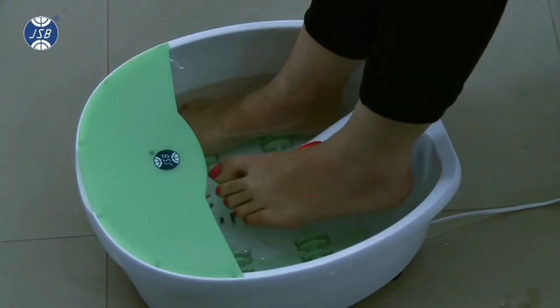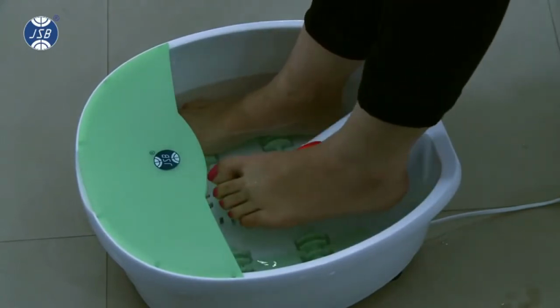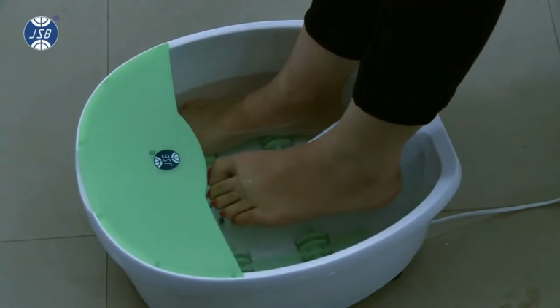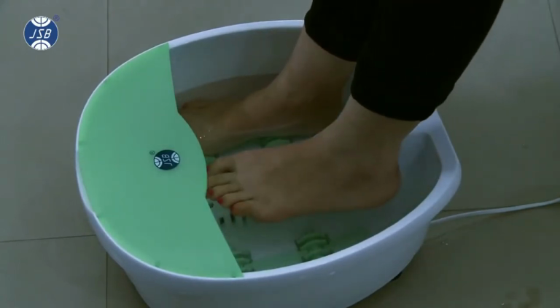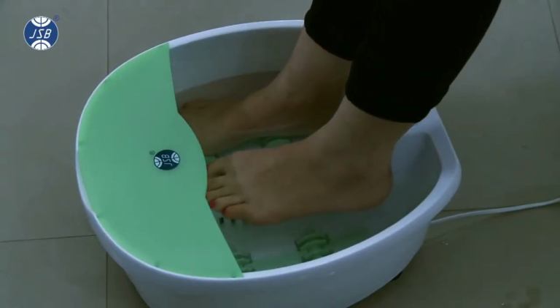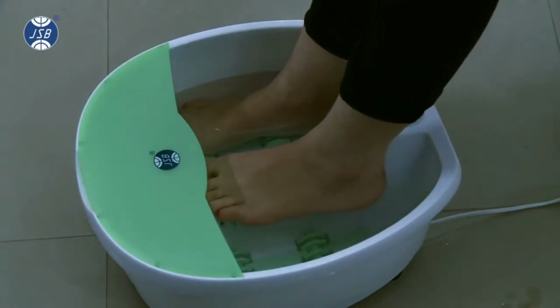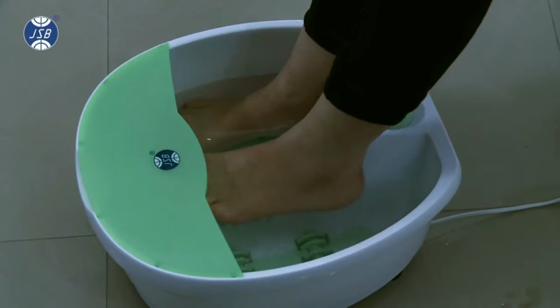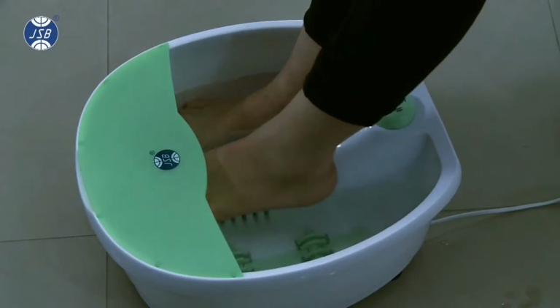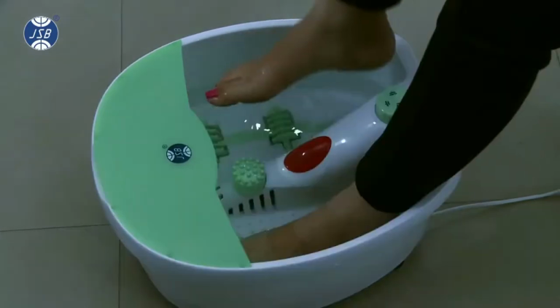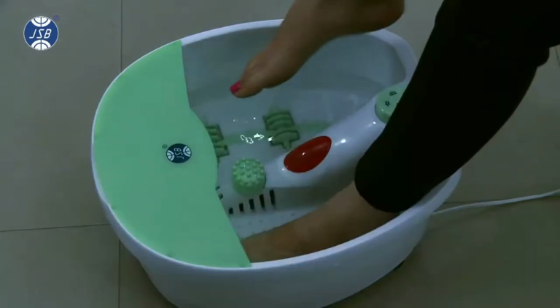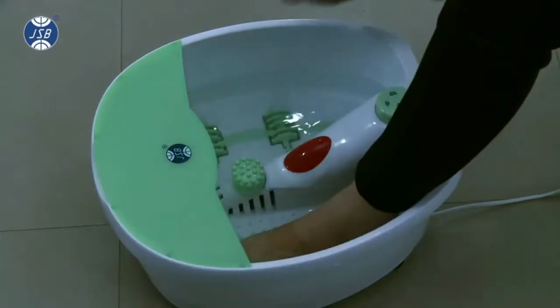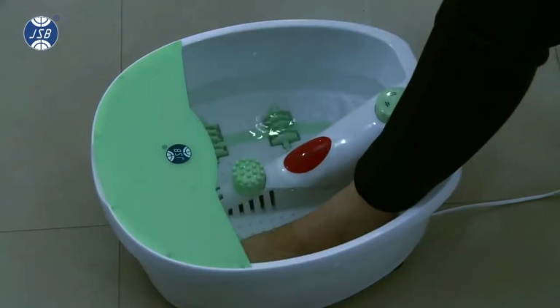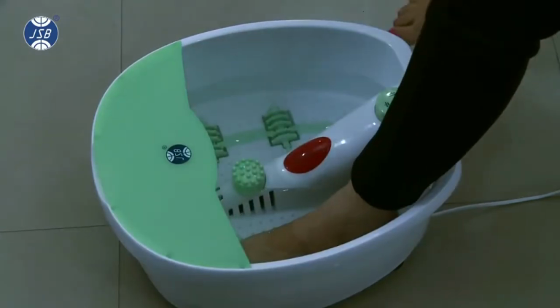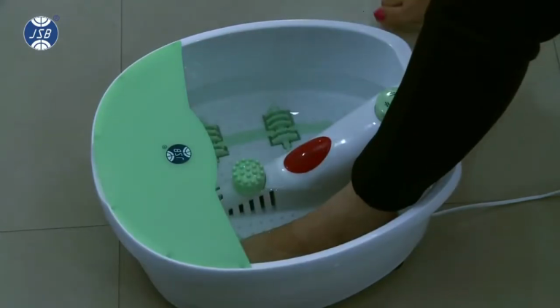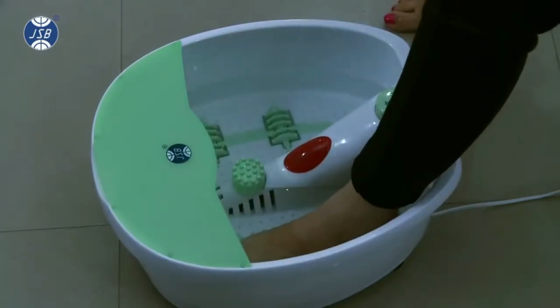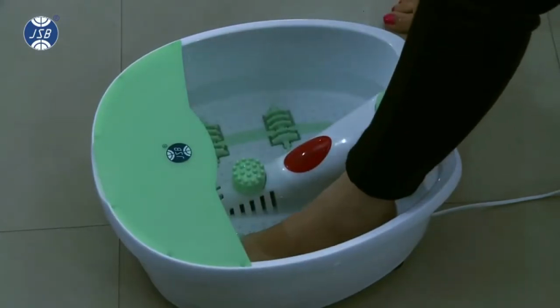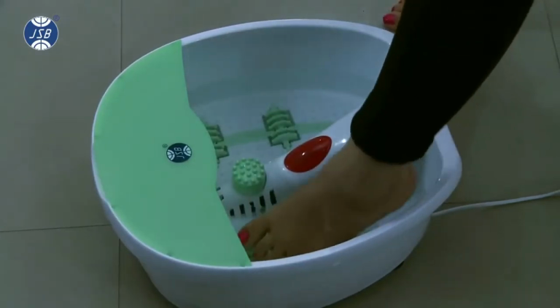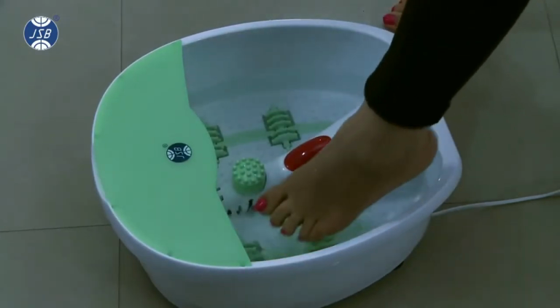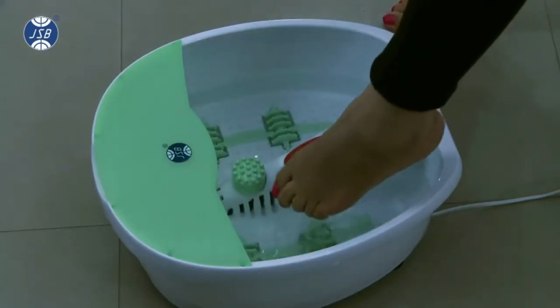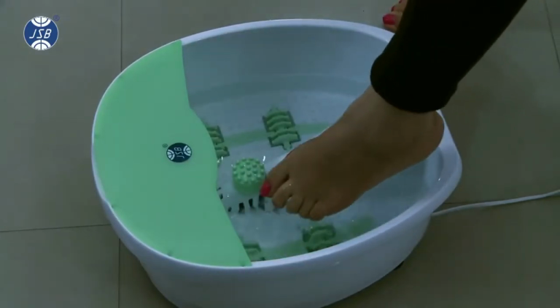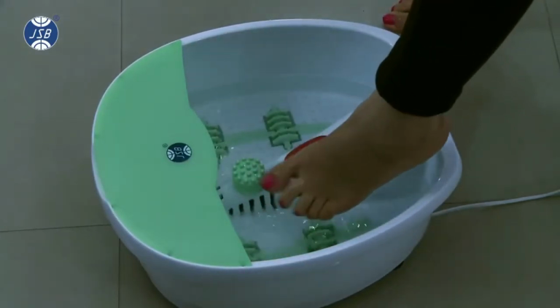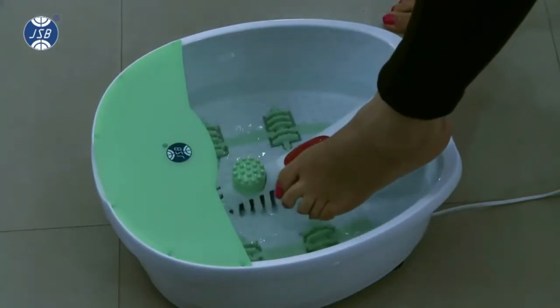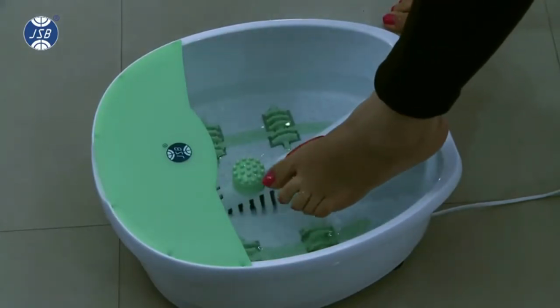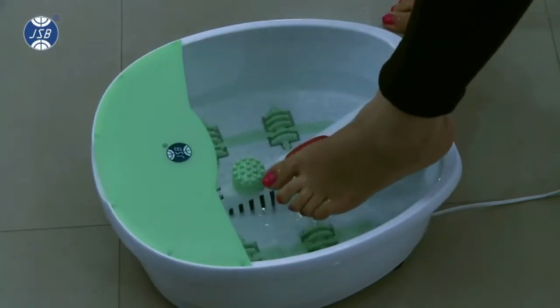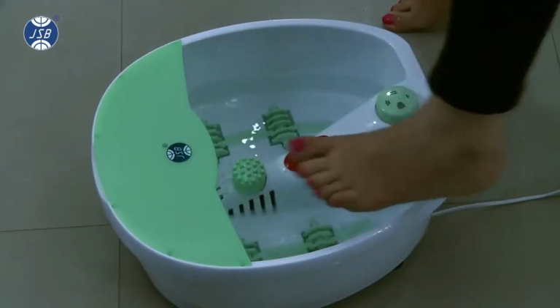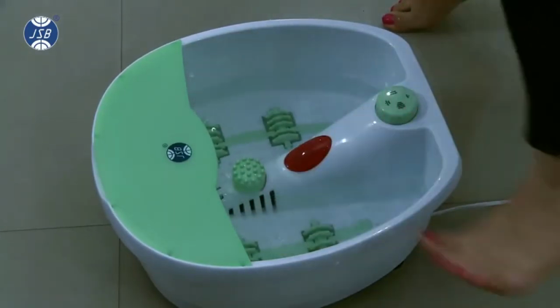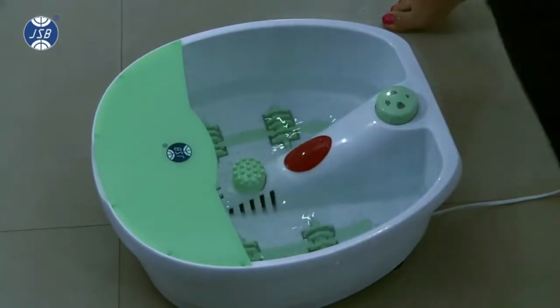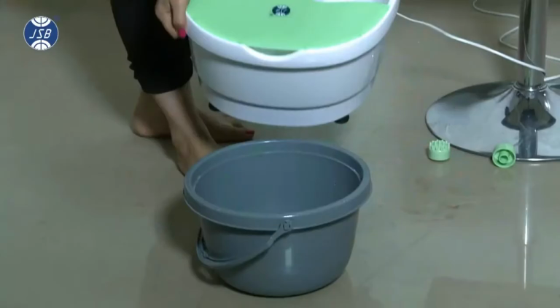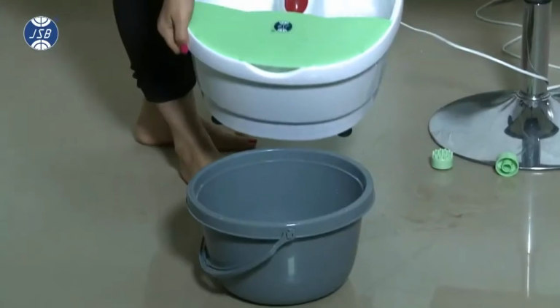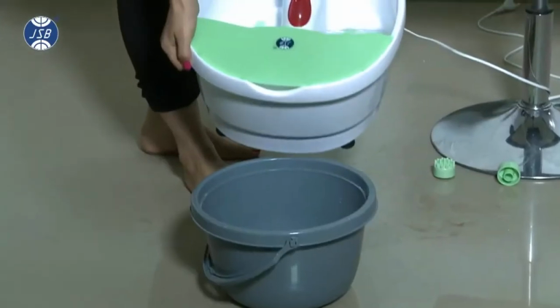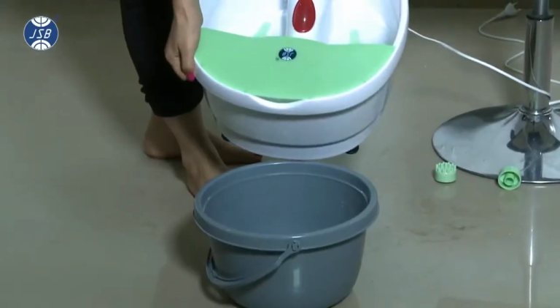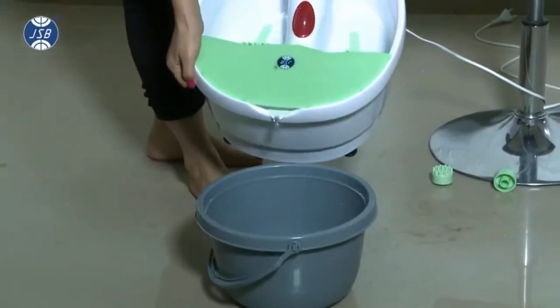Once you are done with your massage, you can dispose of the water from the spill-proof lid.